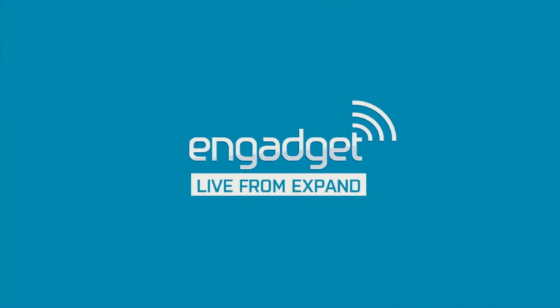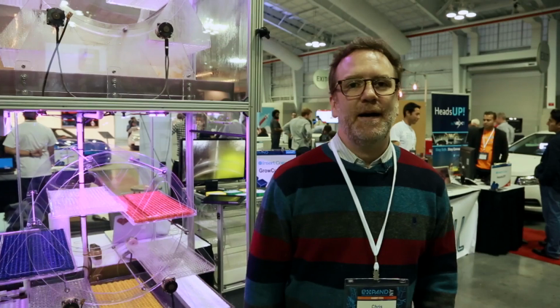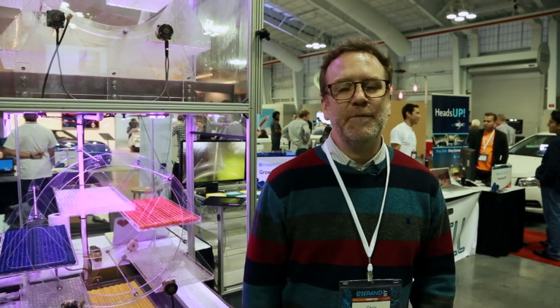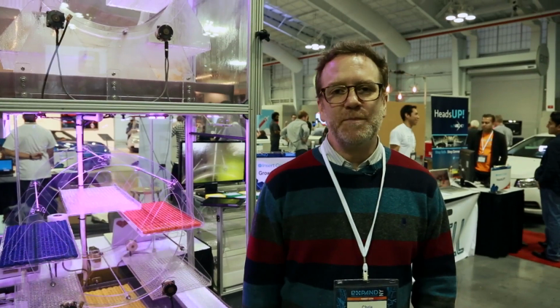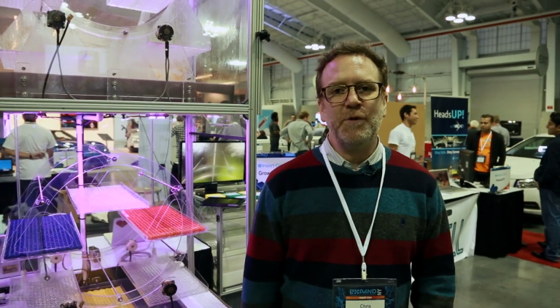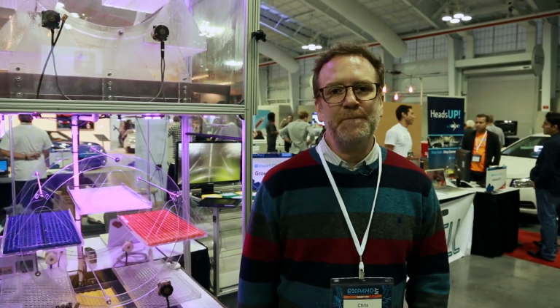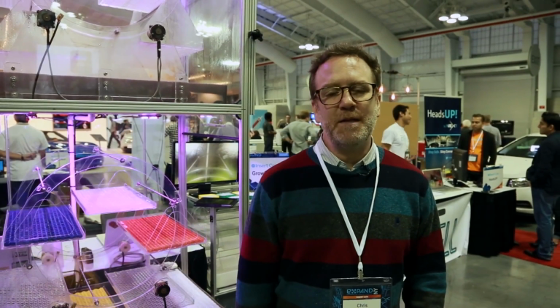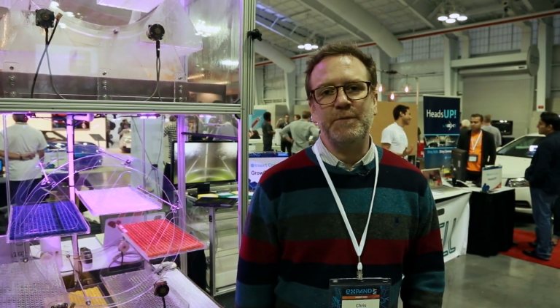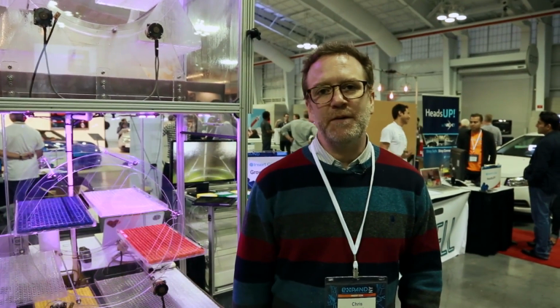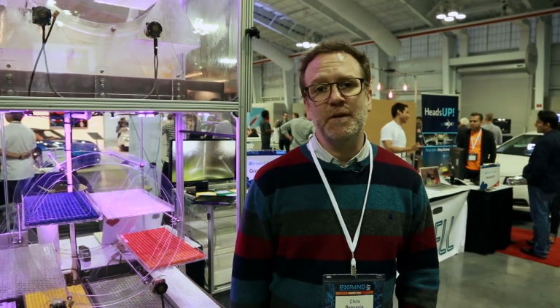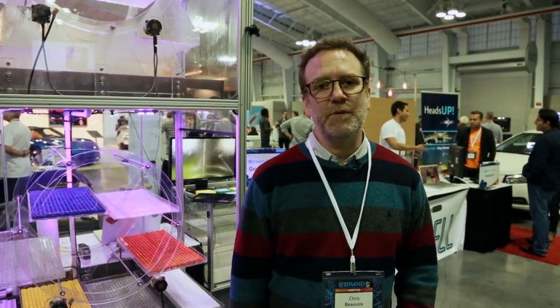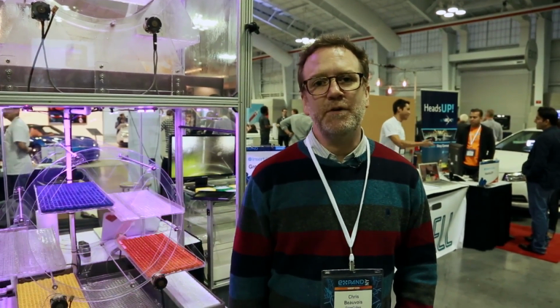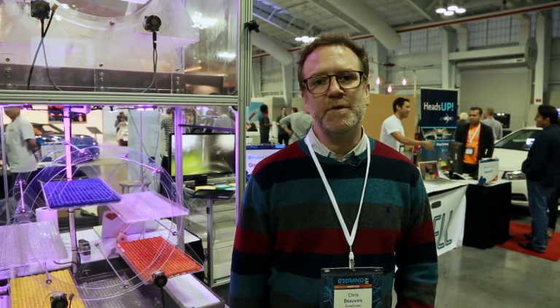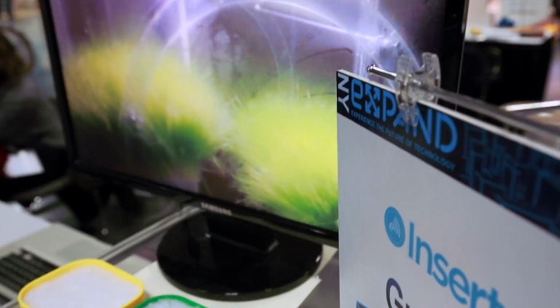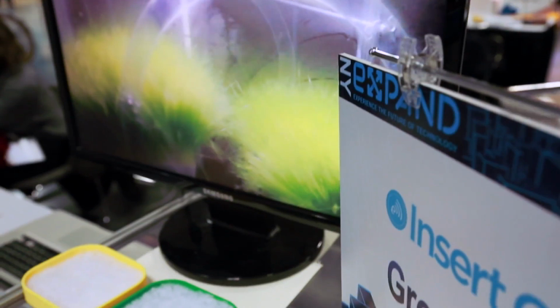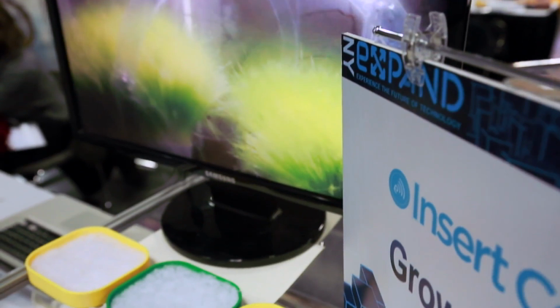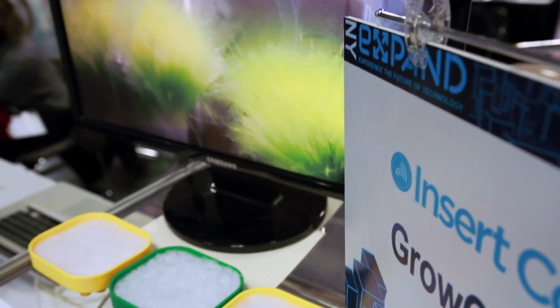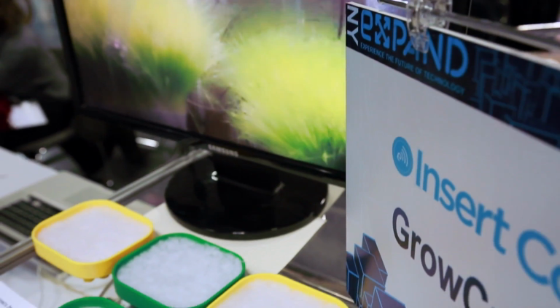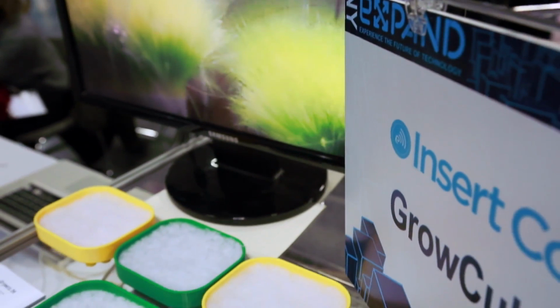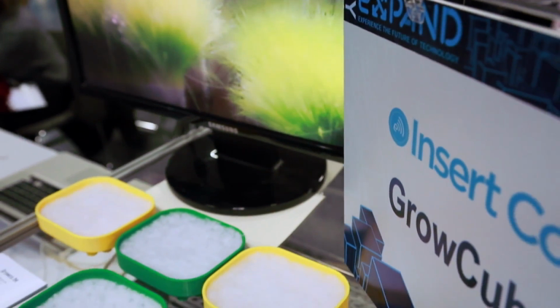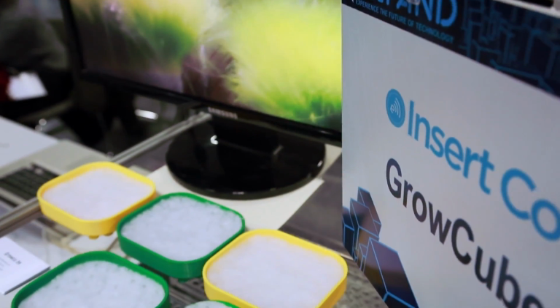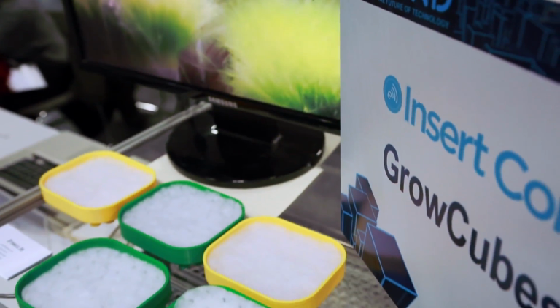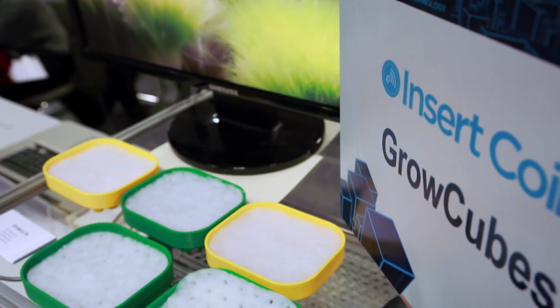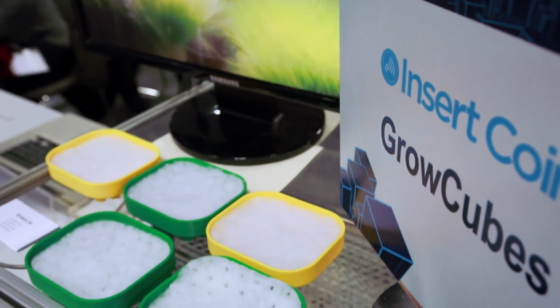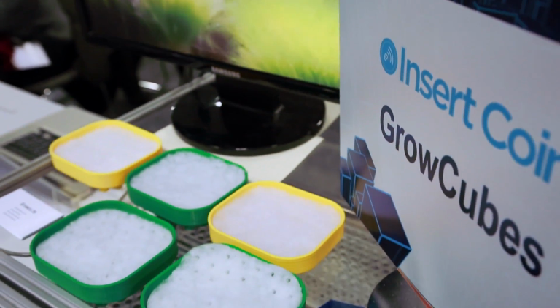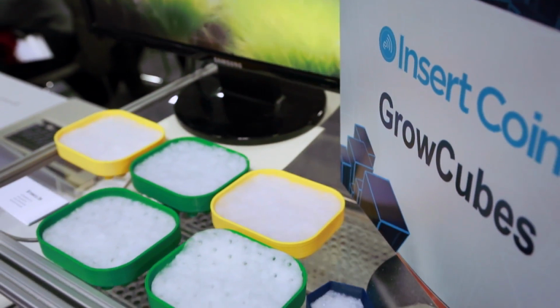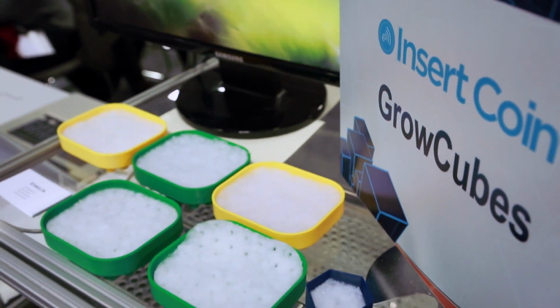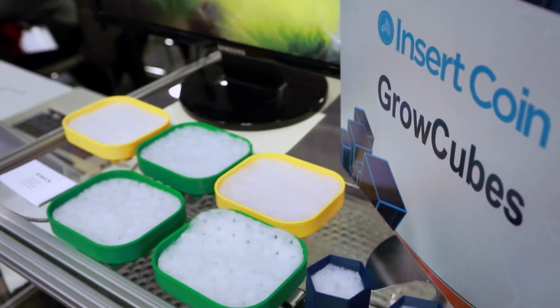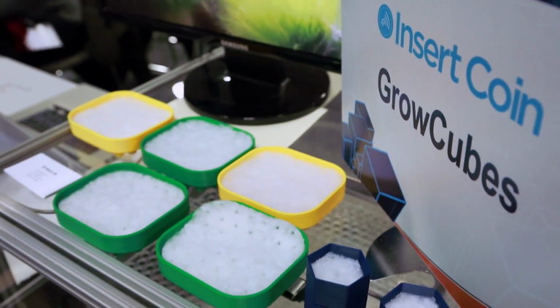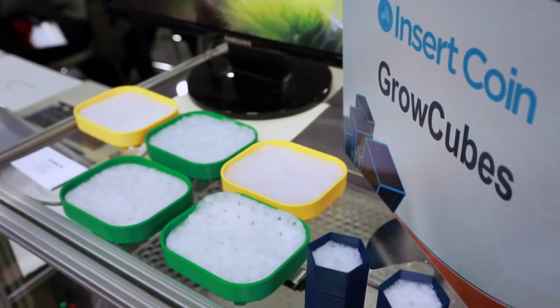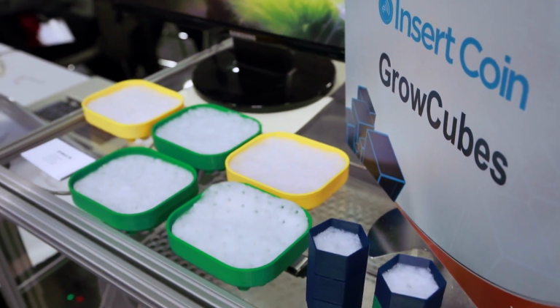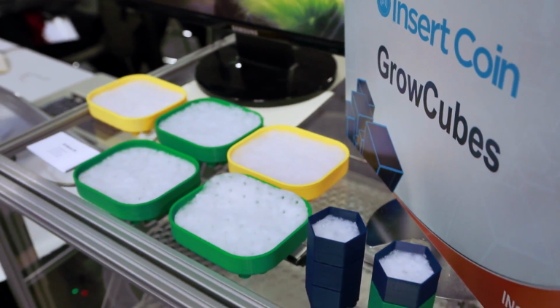Hi, I'm Chris Bobois, the founder of GrowCubes. I'm here at Engadget Insert Coin and I'm happy to show you around if you like.